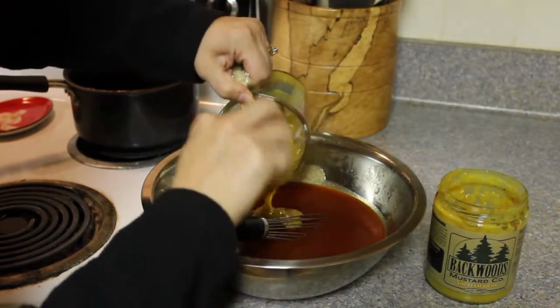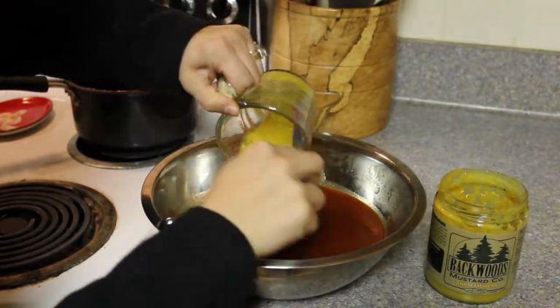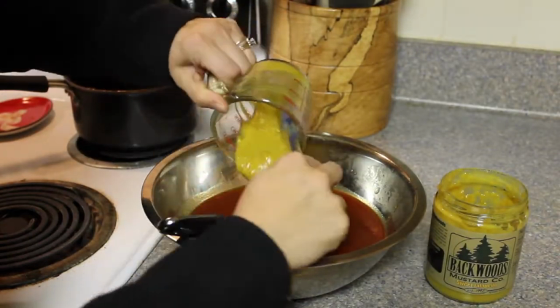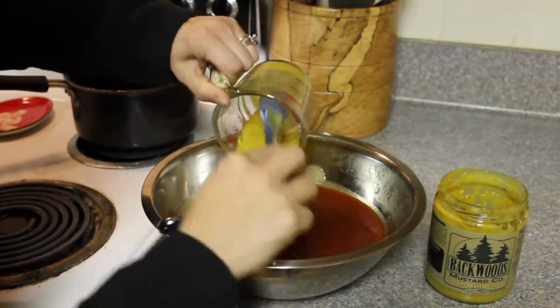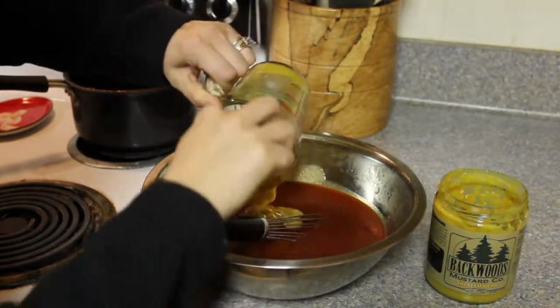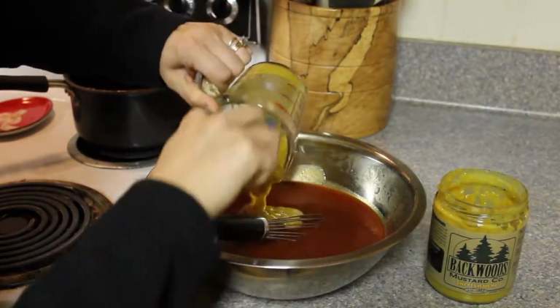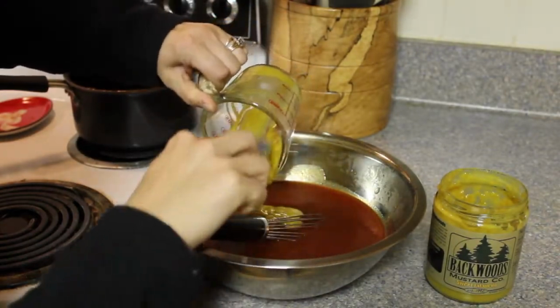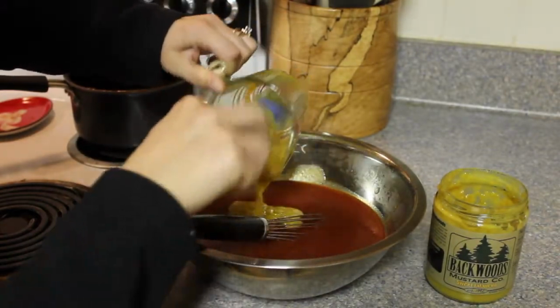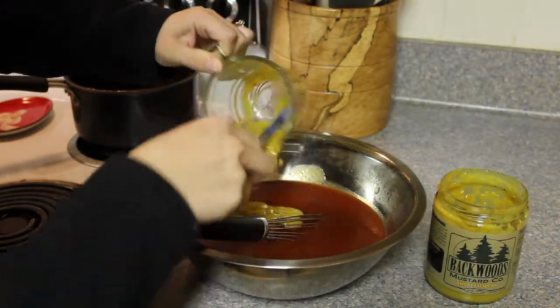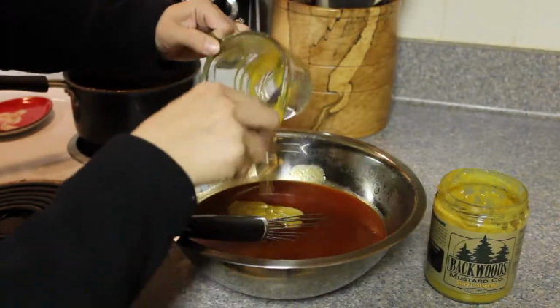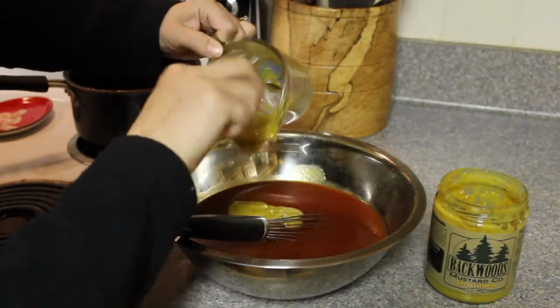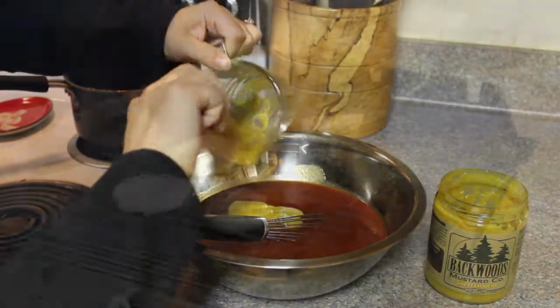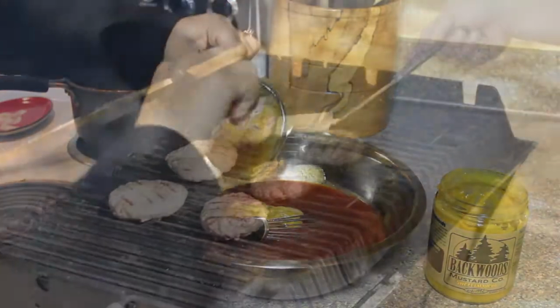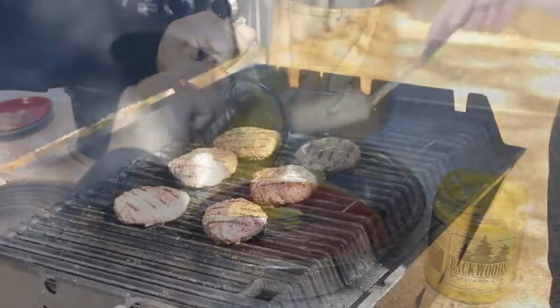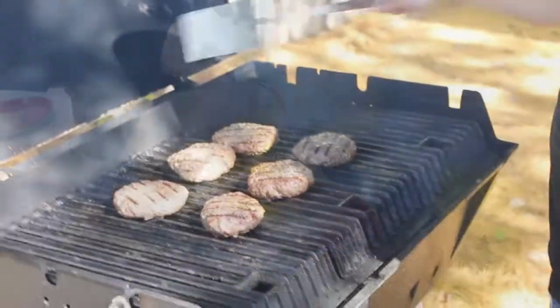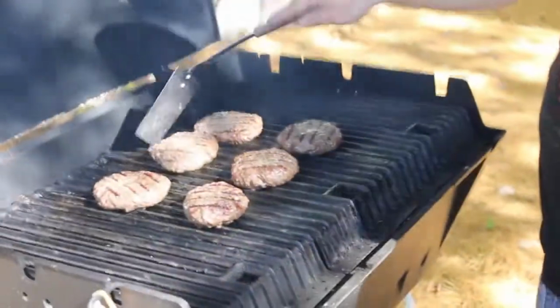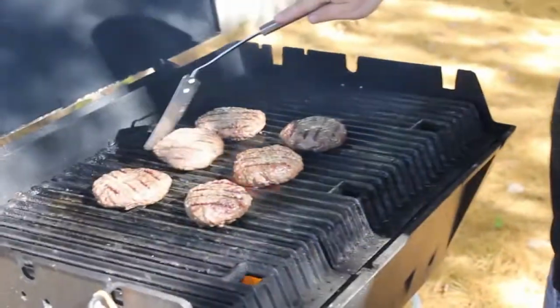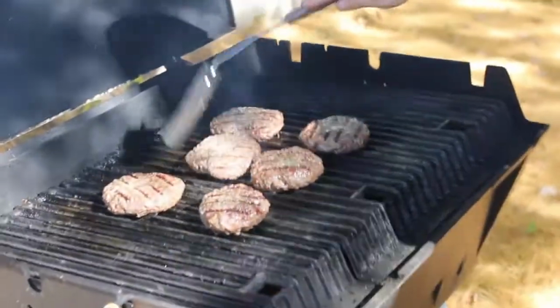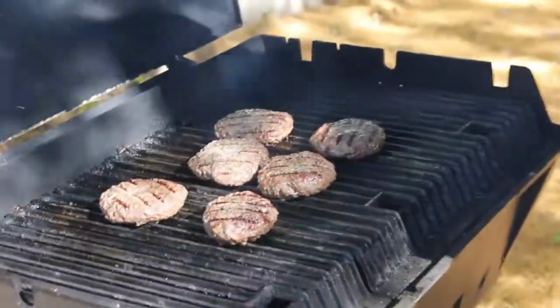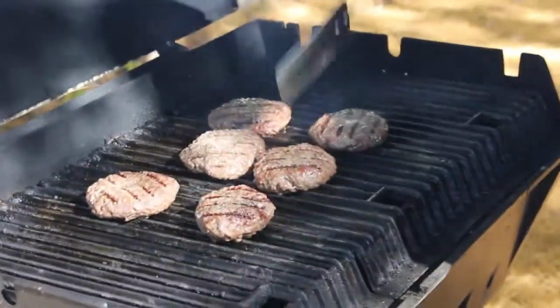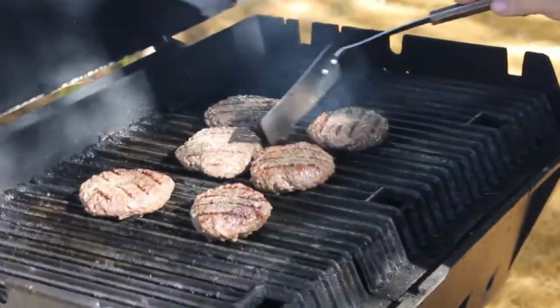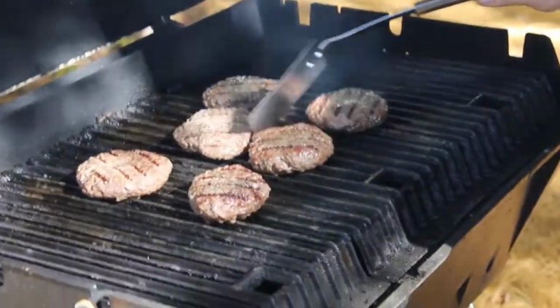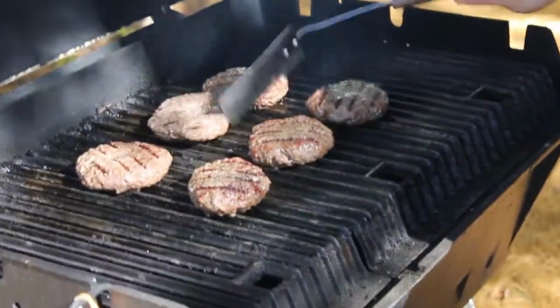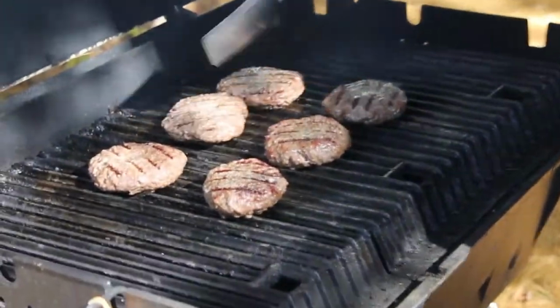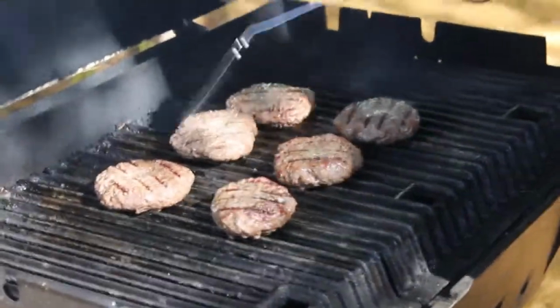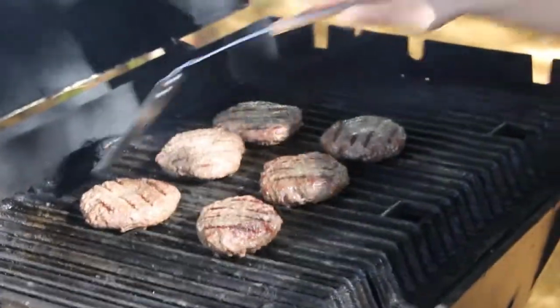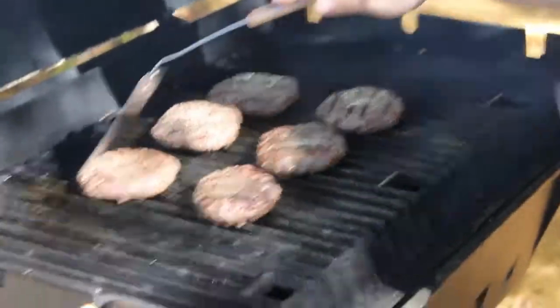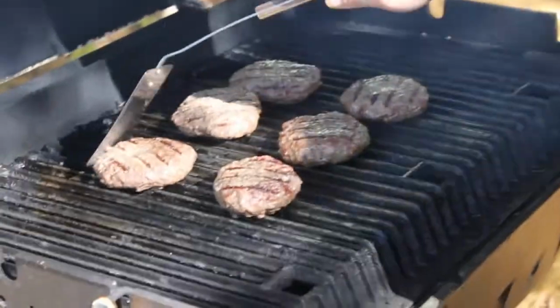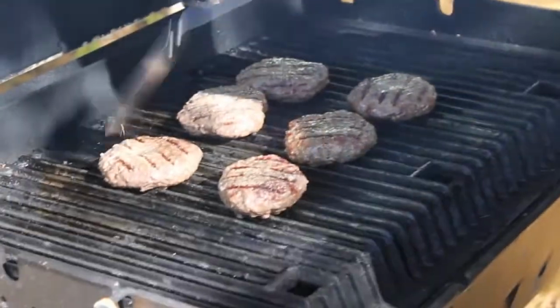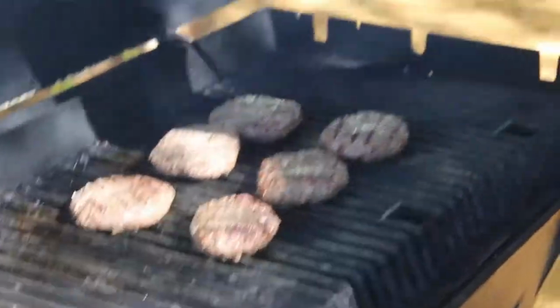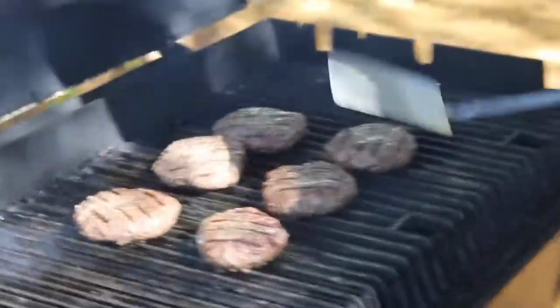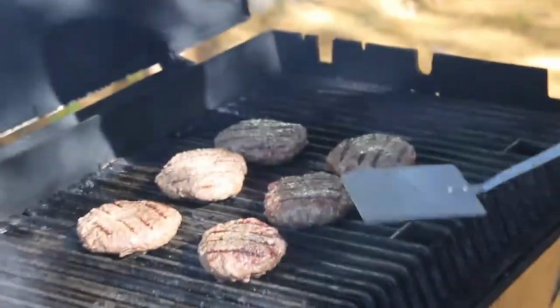Then you put it into a bowl and add a half a cup of Backwoods Mustard. And there you have it — Backwoods Mustard barbecue sauce.